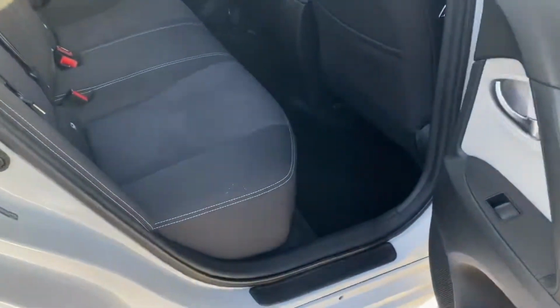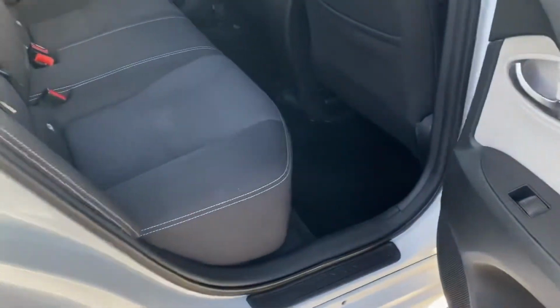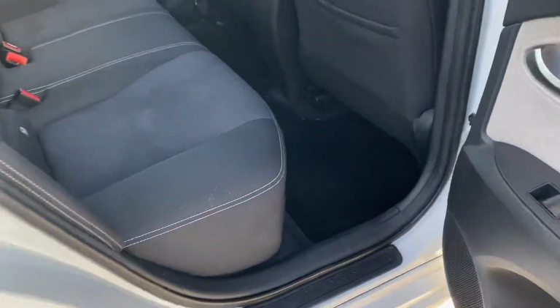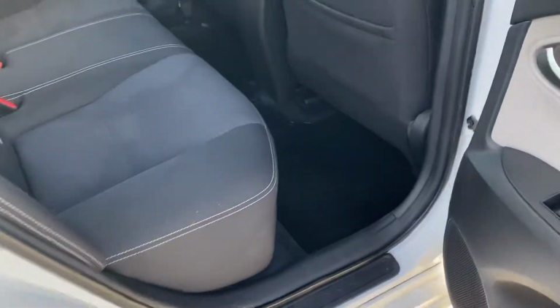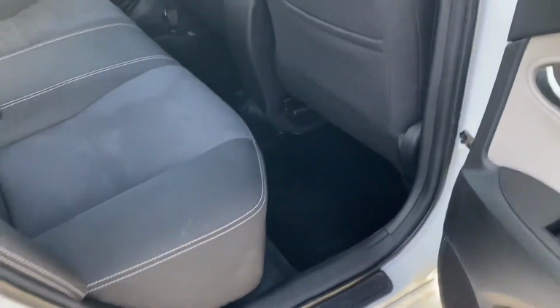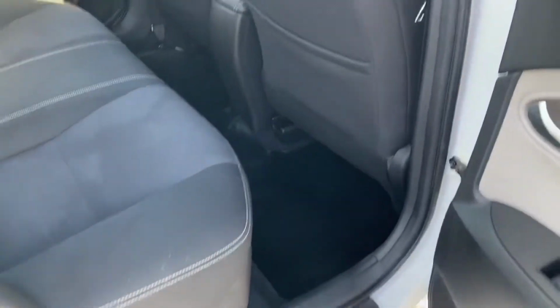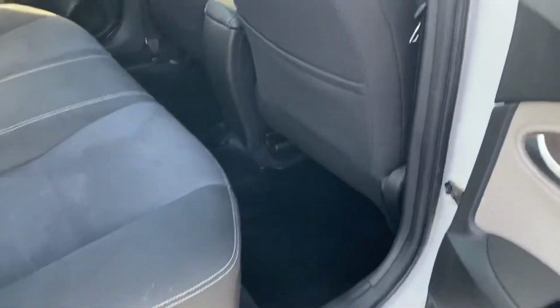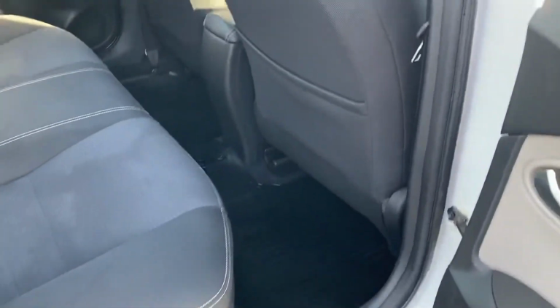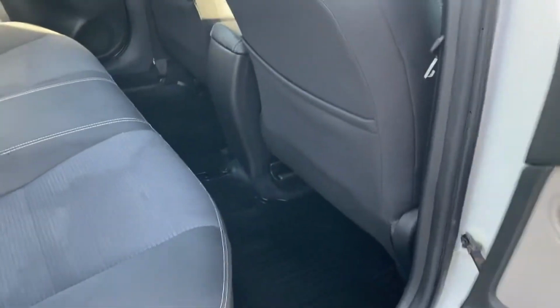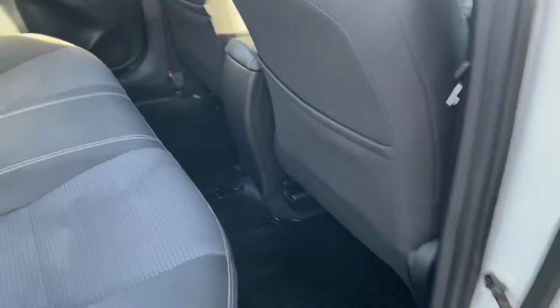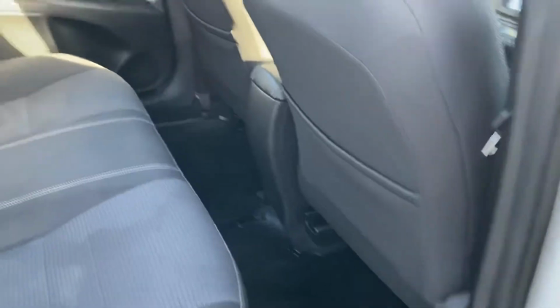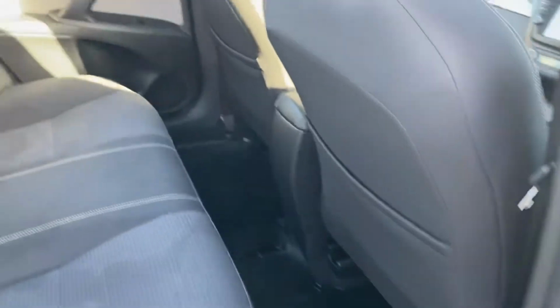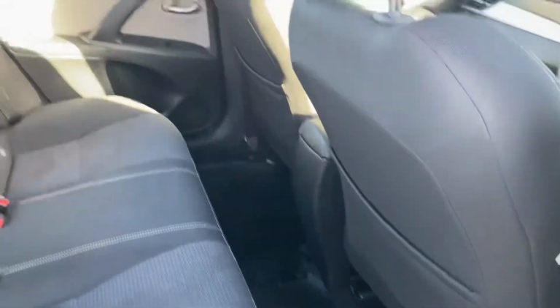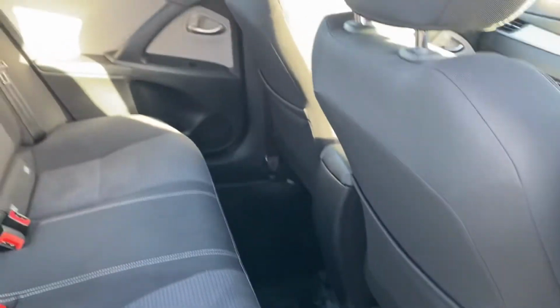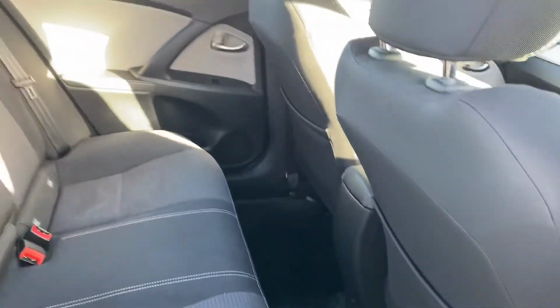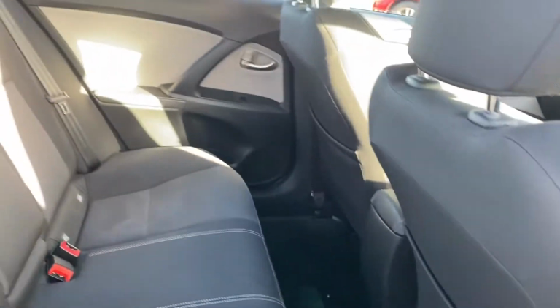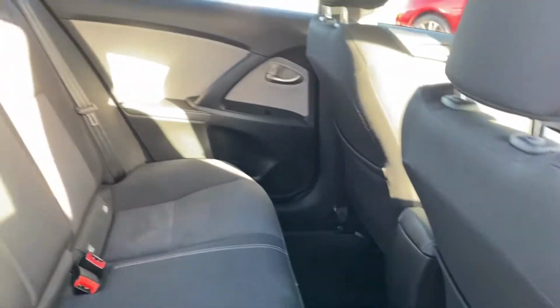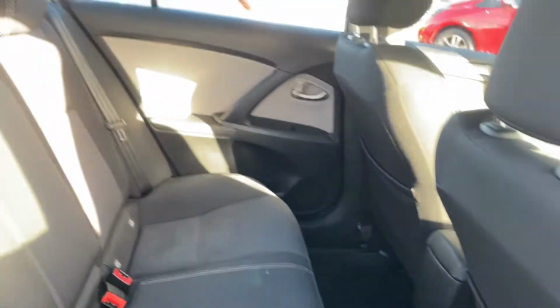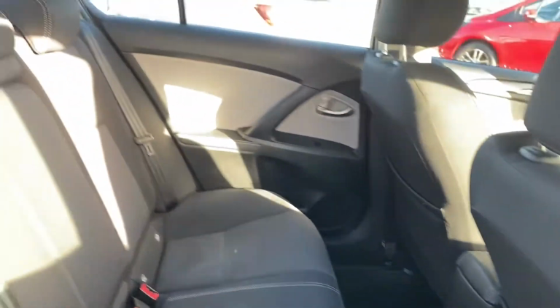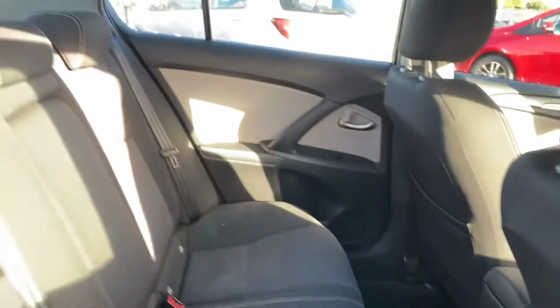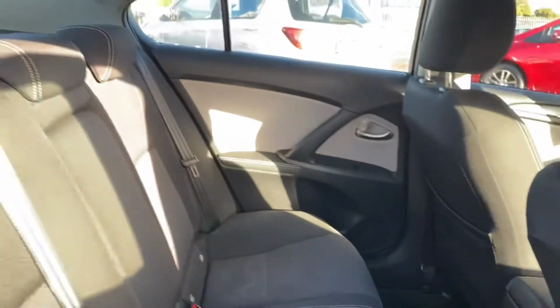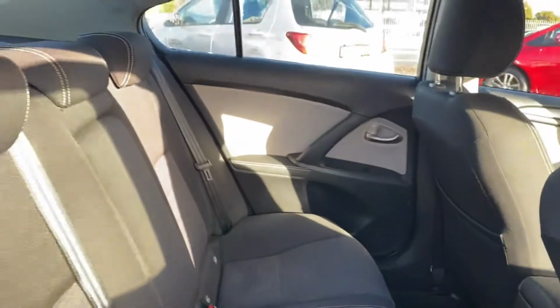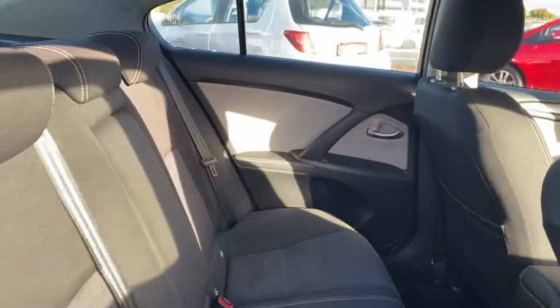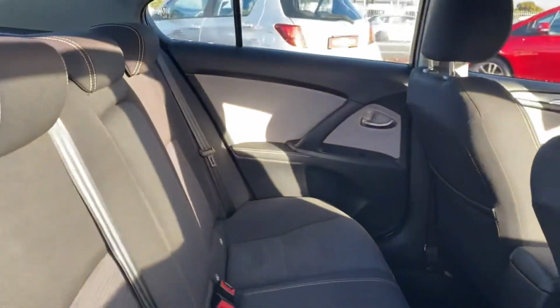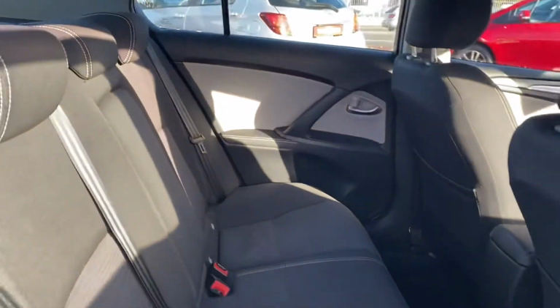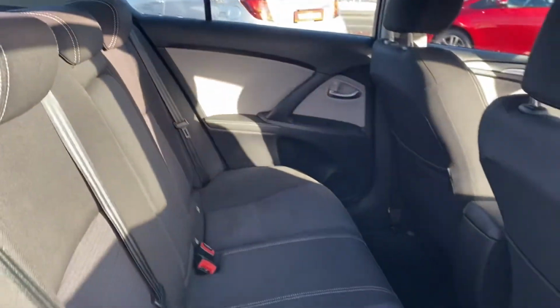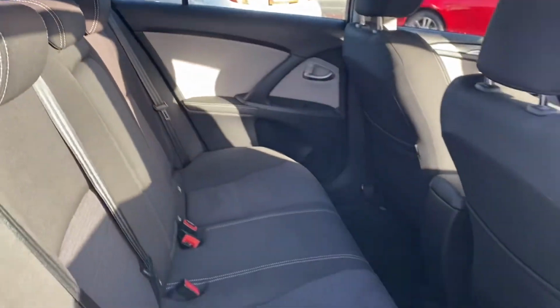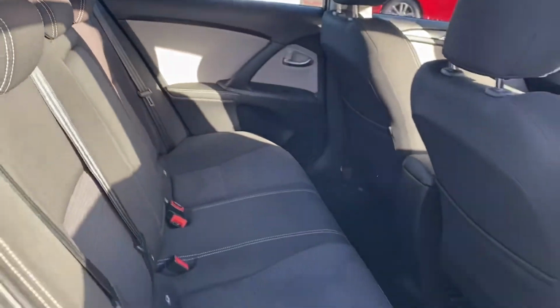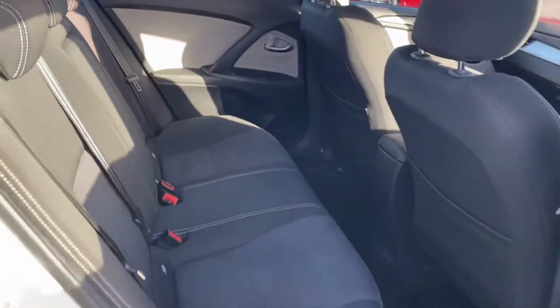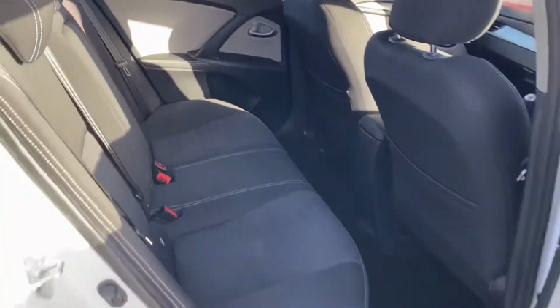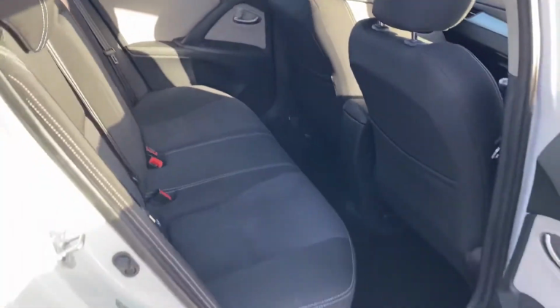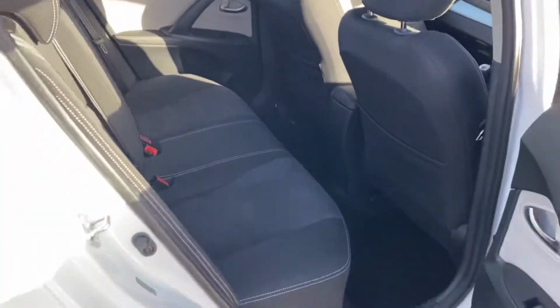To the rear of the car there is nice ample legroom, two isofix child seat anchor points, and a centre armrest.